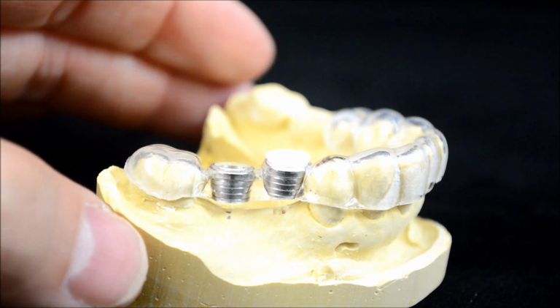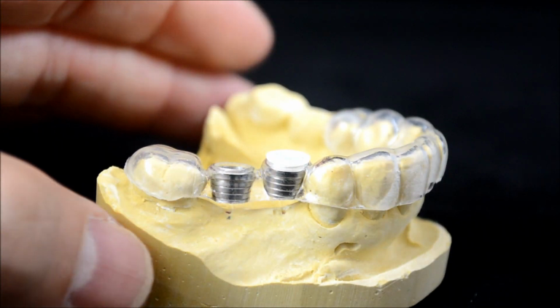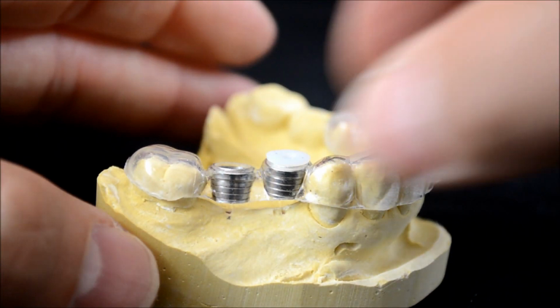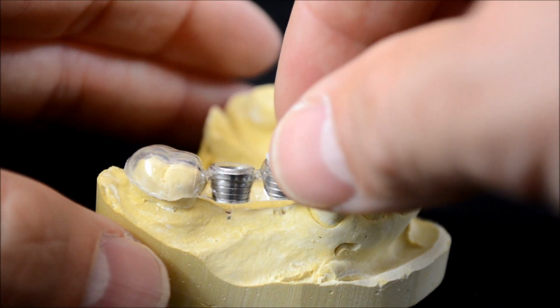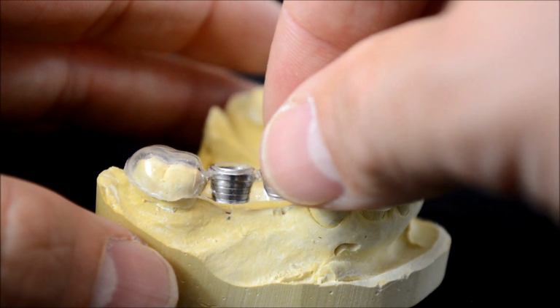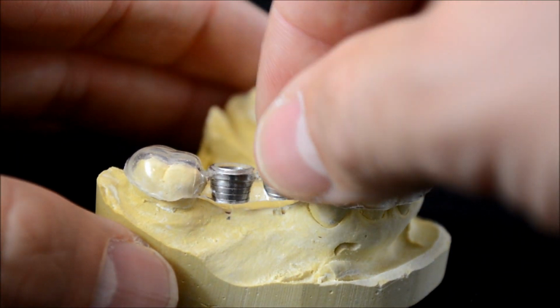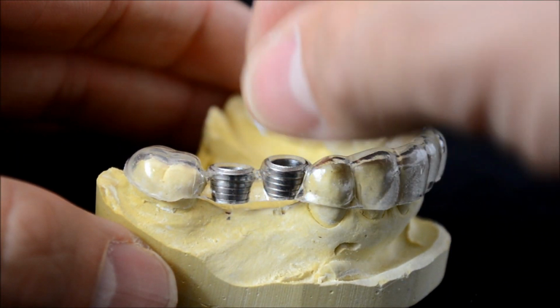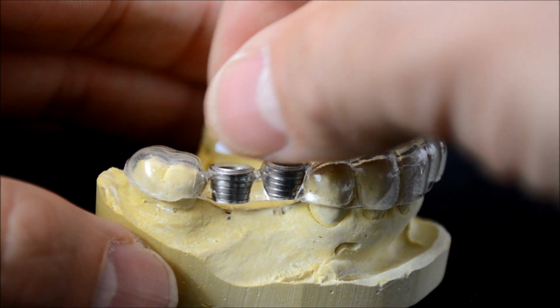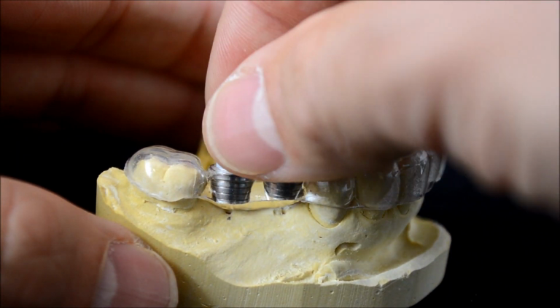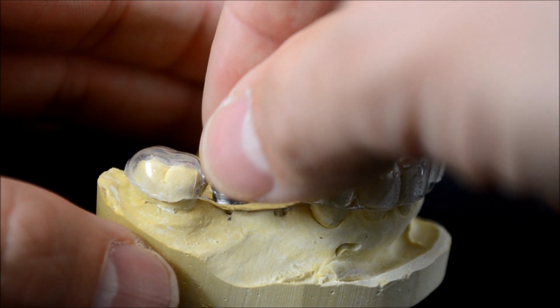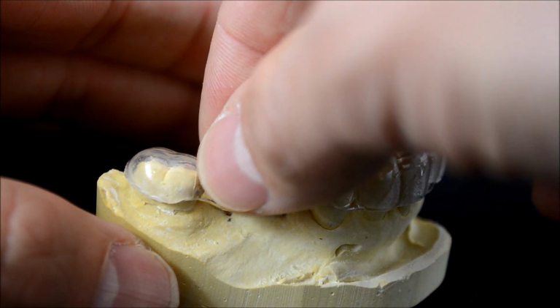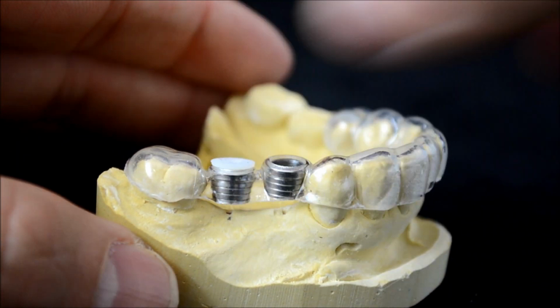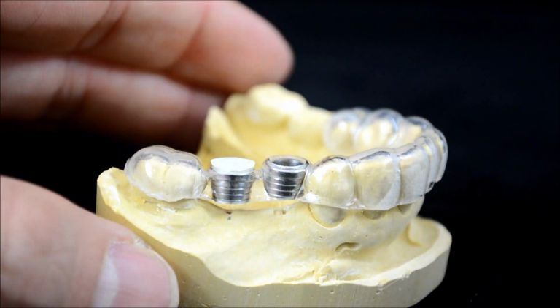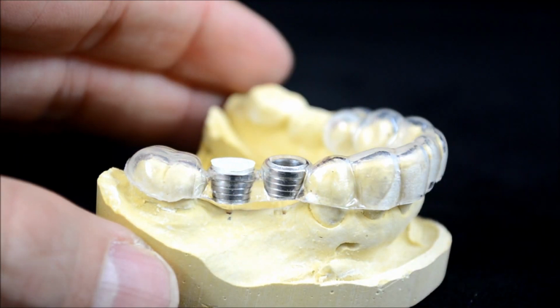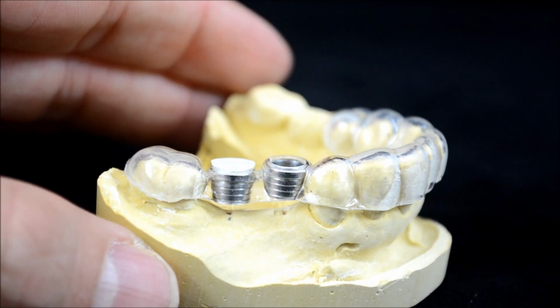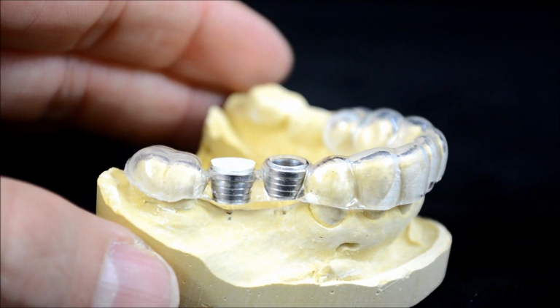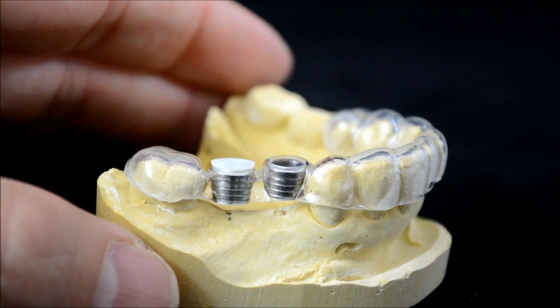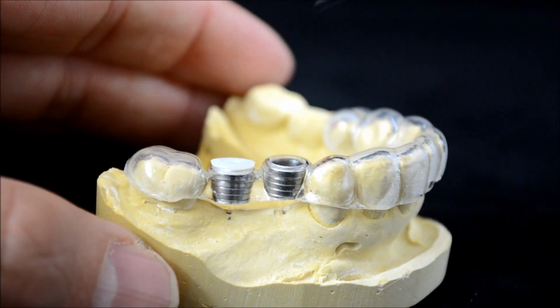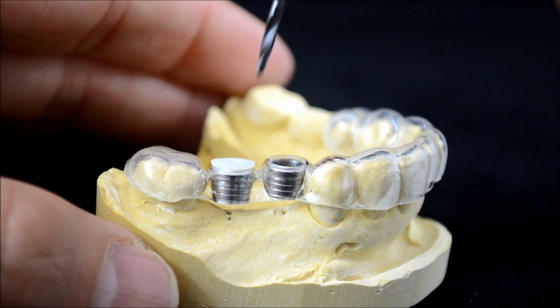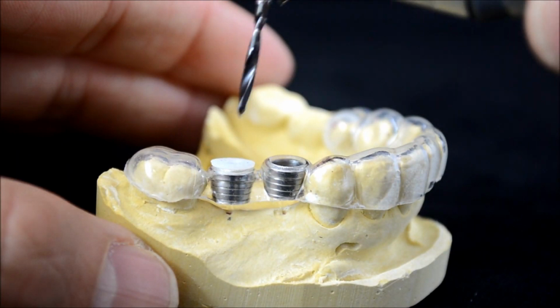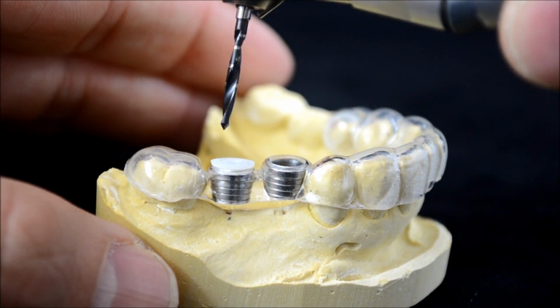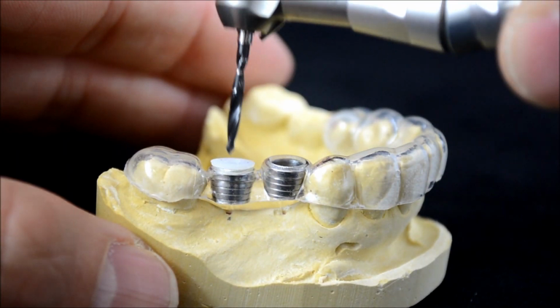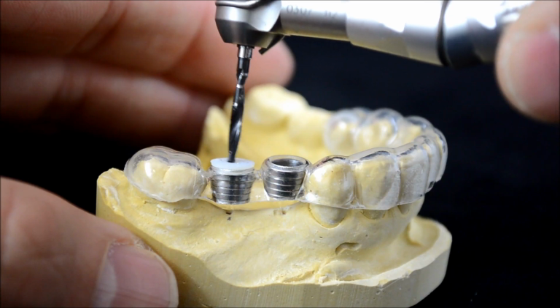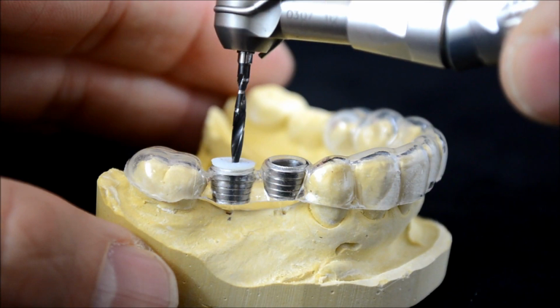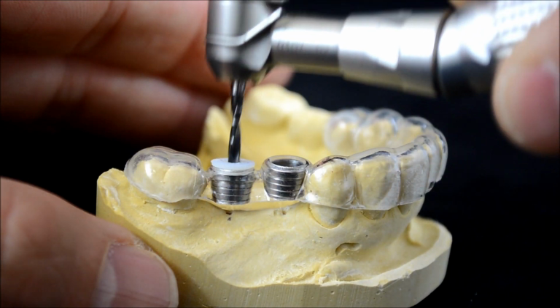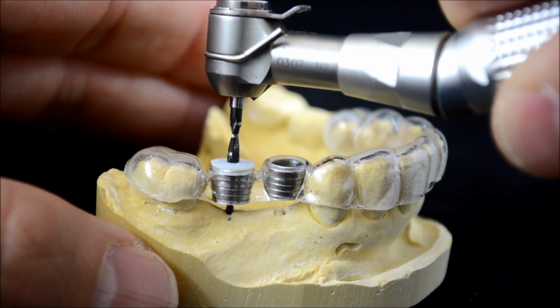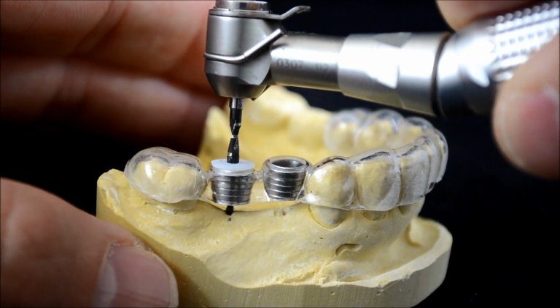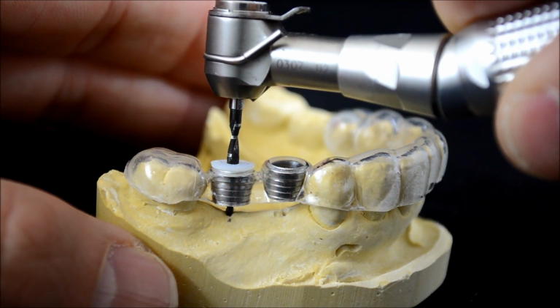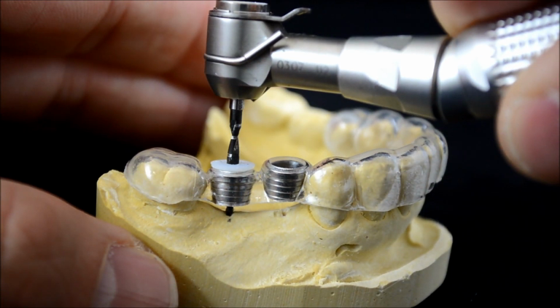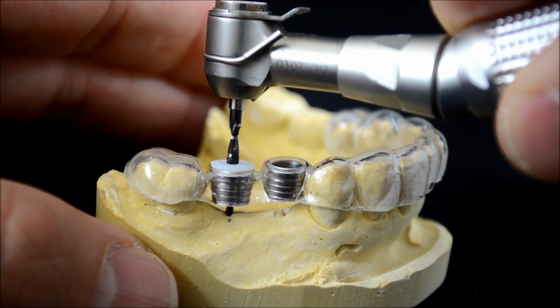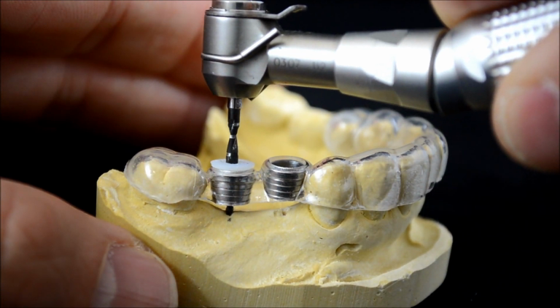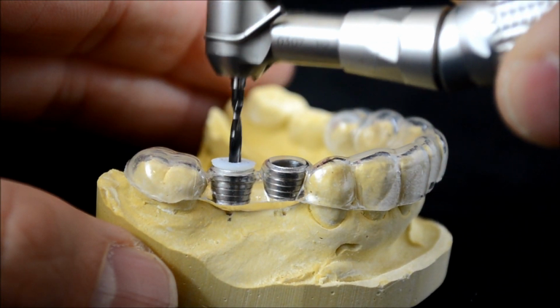Before your first case, we will design stops to work with each of your standard or guided implant drills.